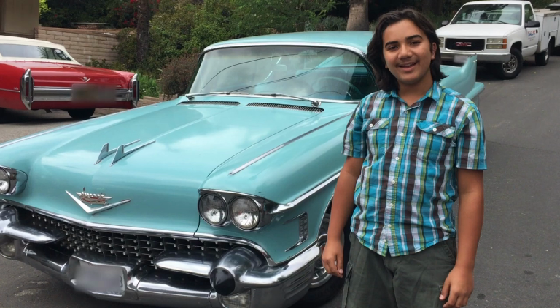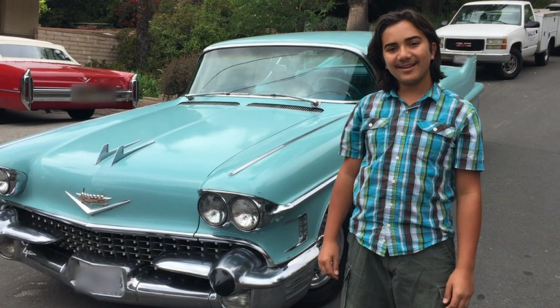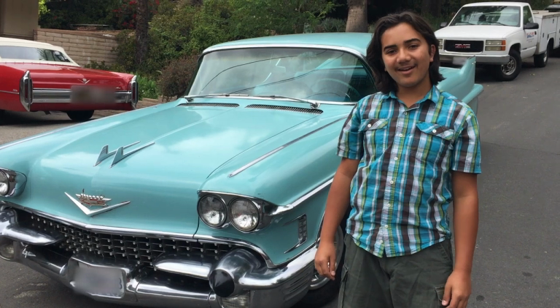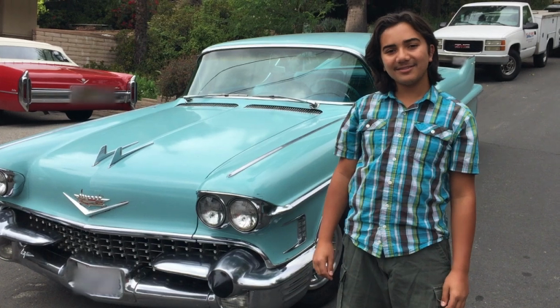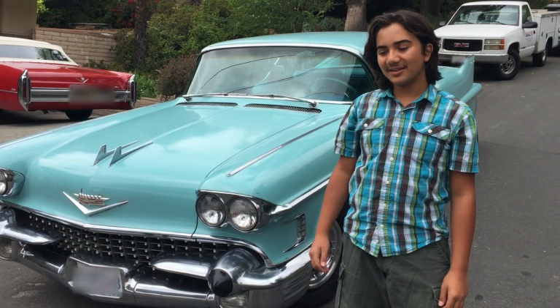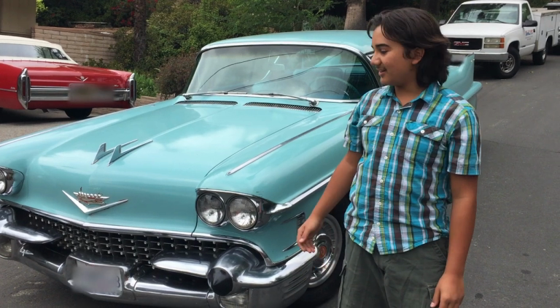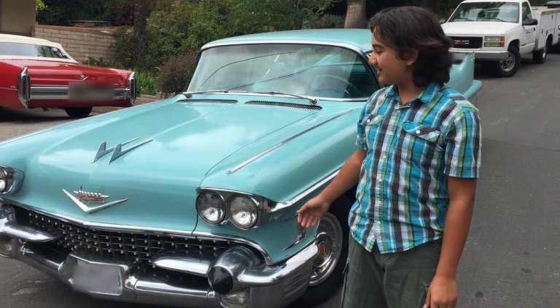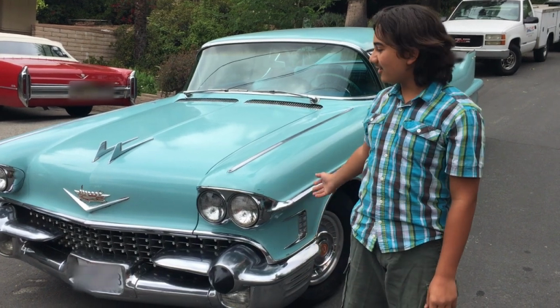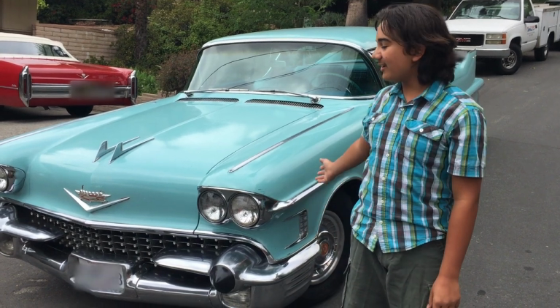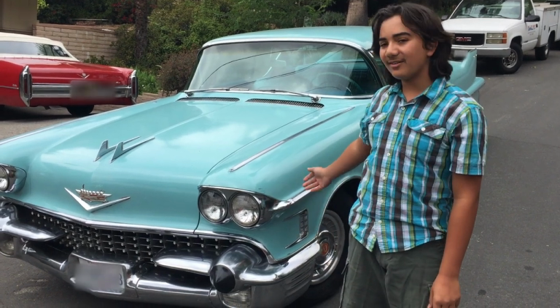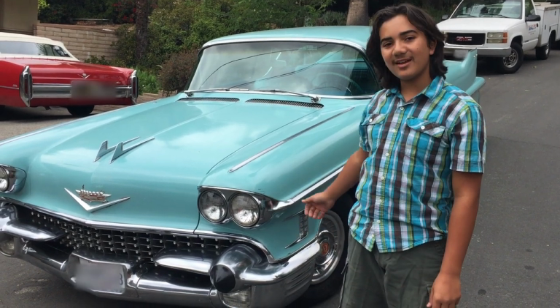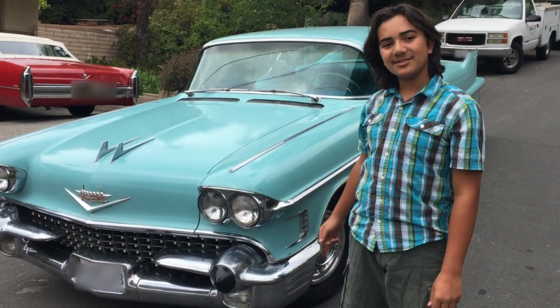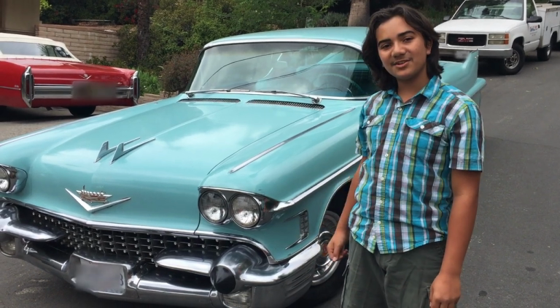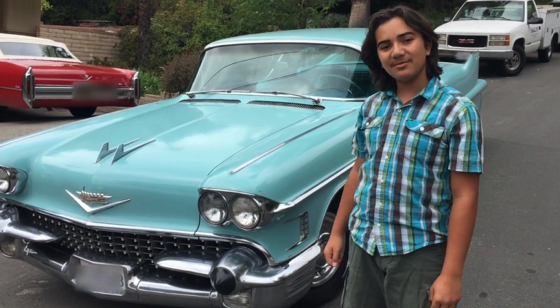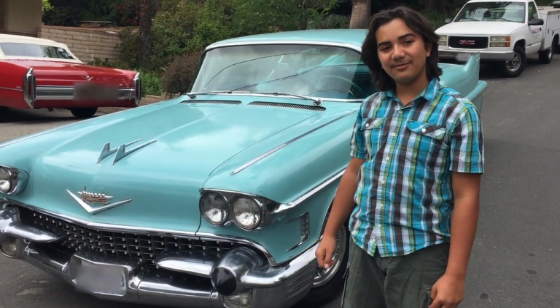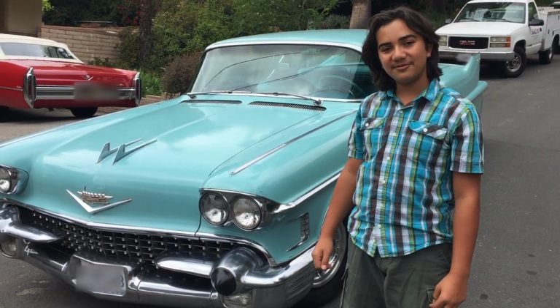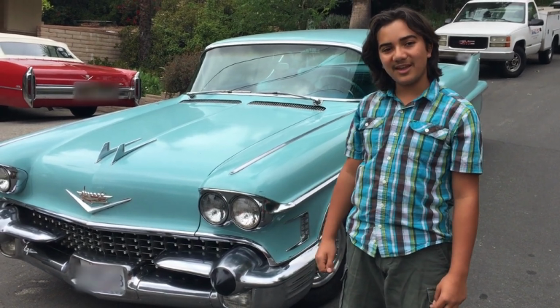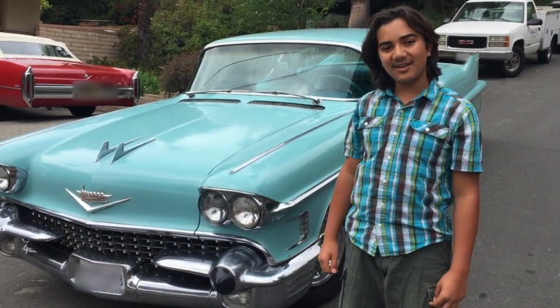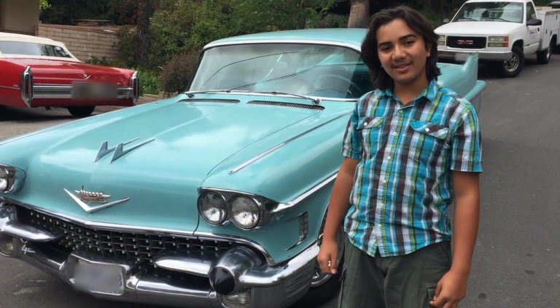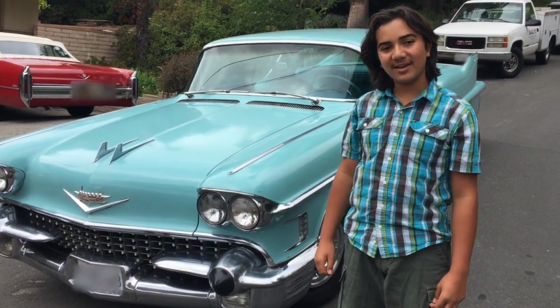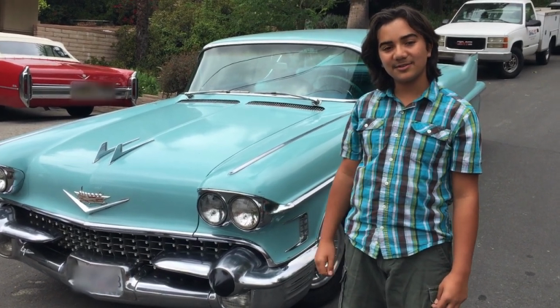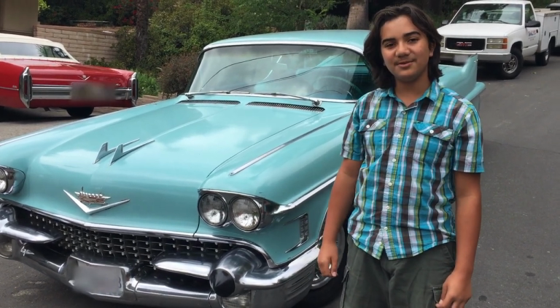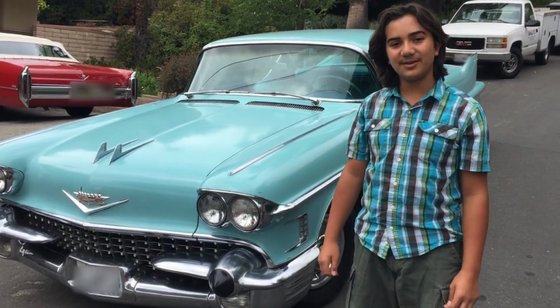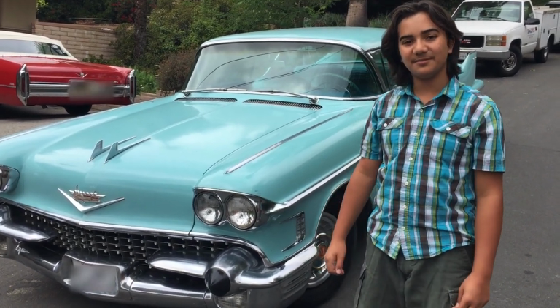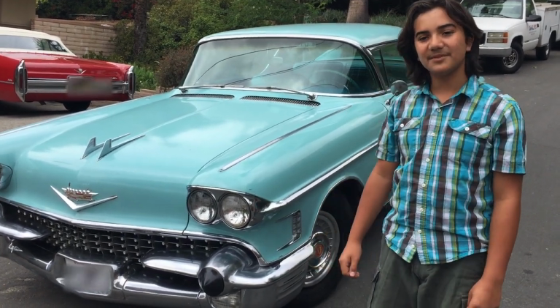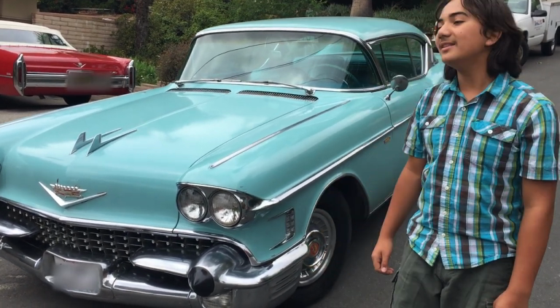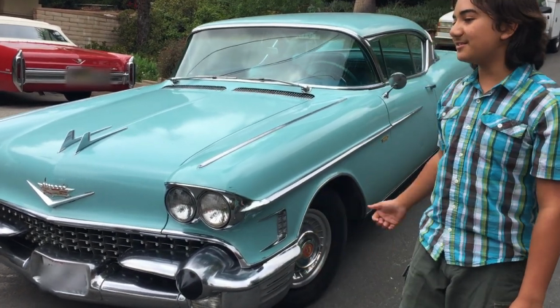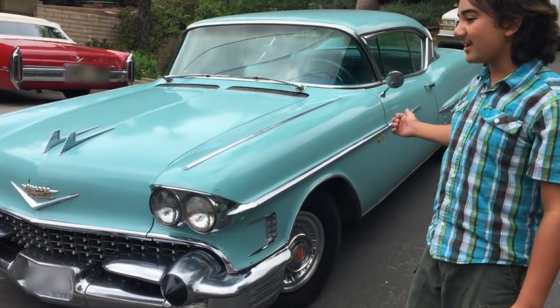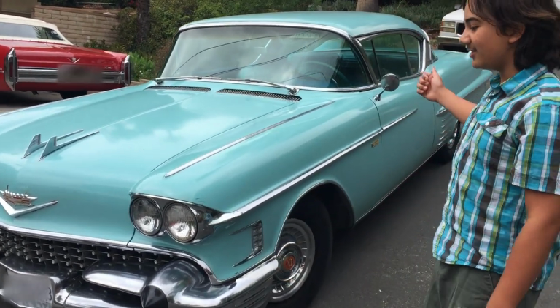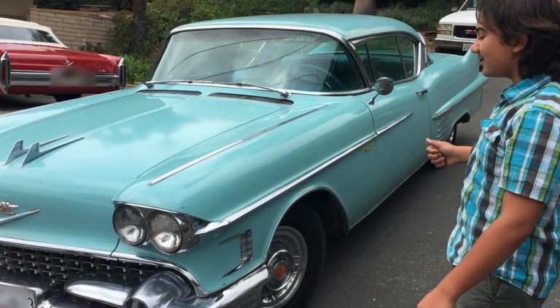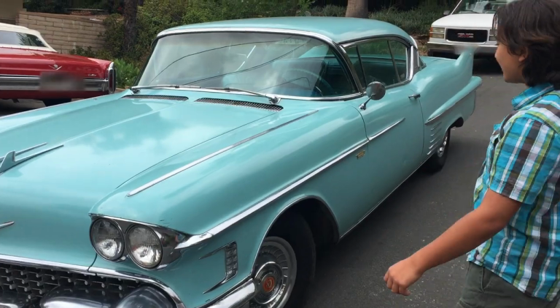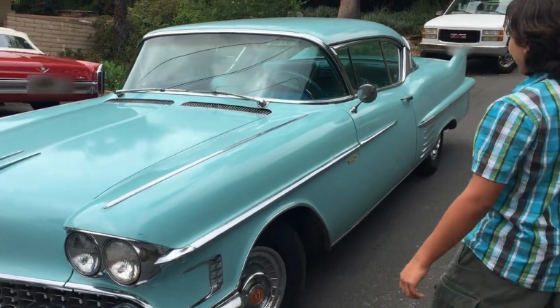Hey guys, it's Derek and I'd like to show you my '58 Cadillac Coupe DeVille. Let's take a look inside.